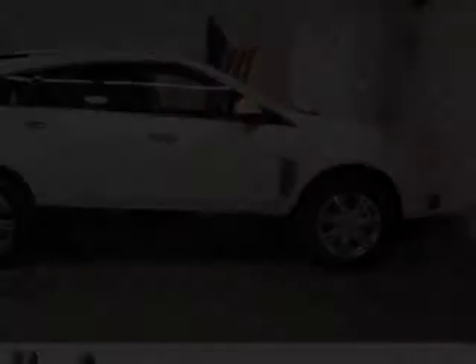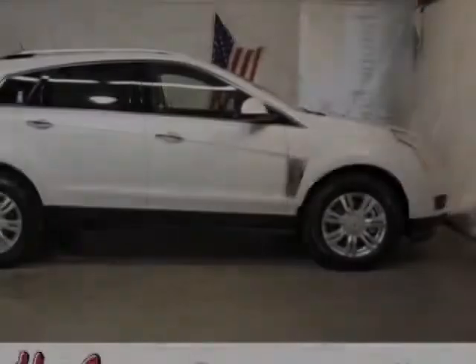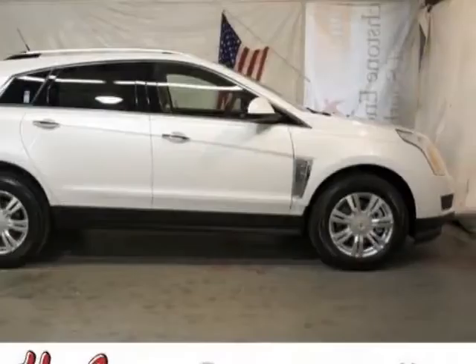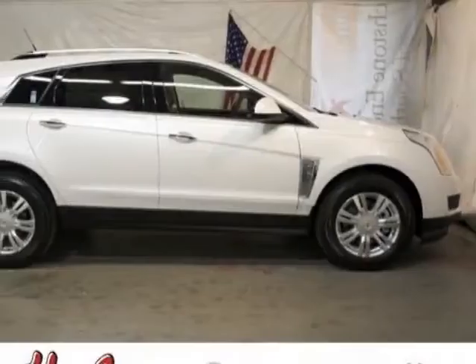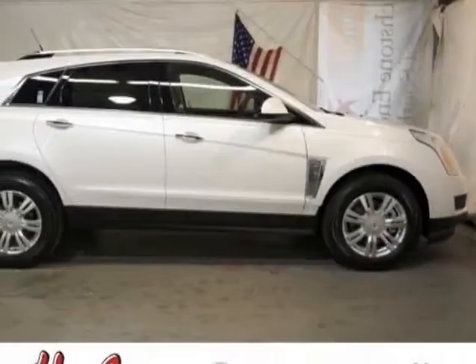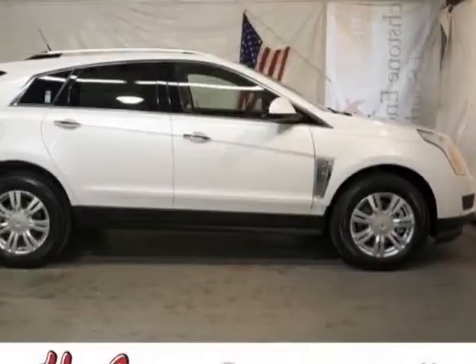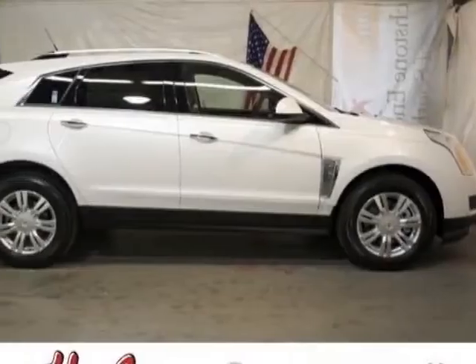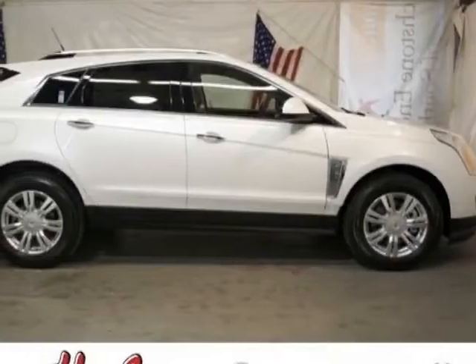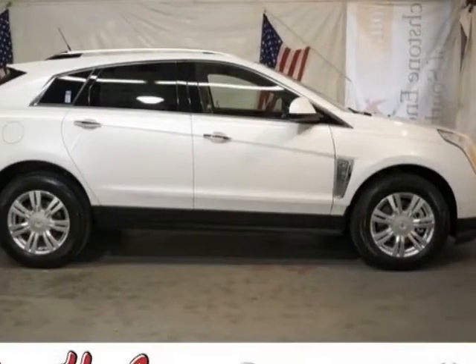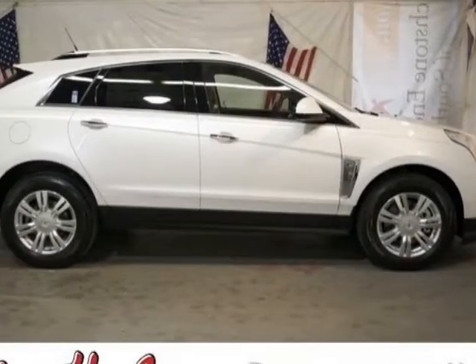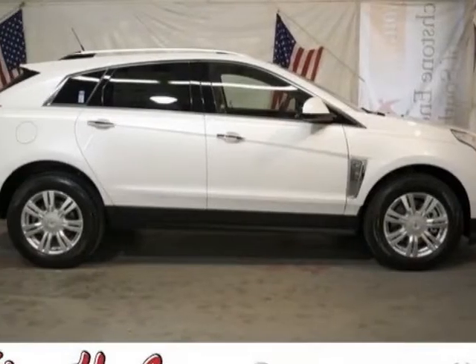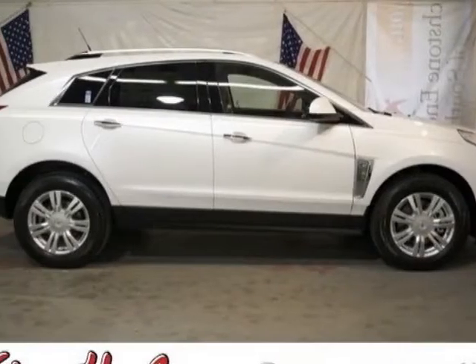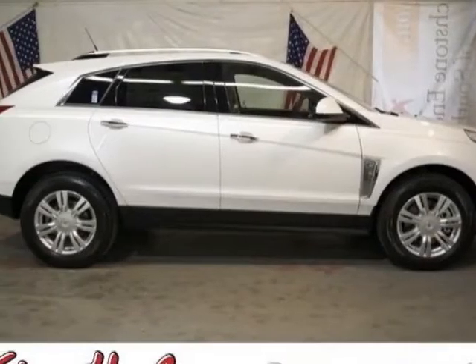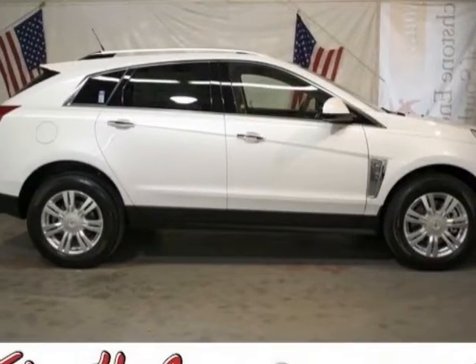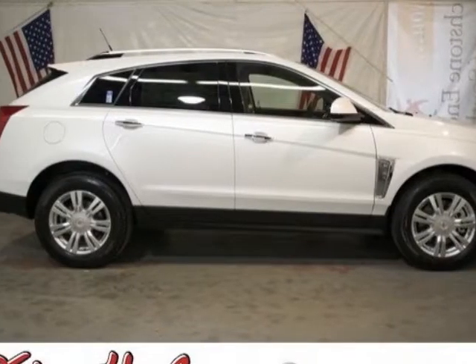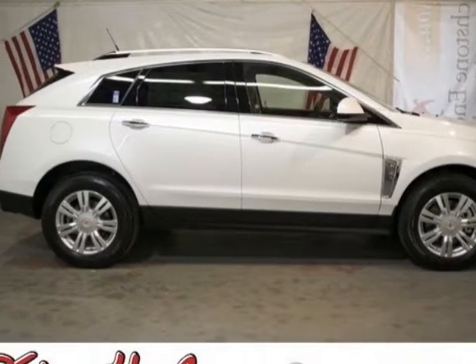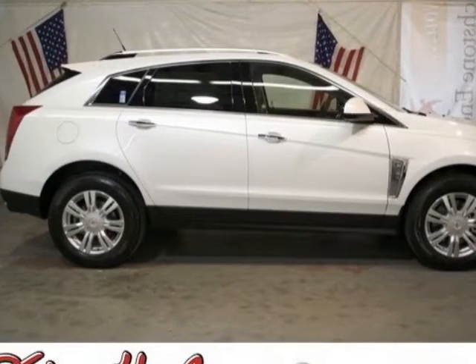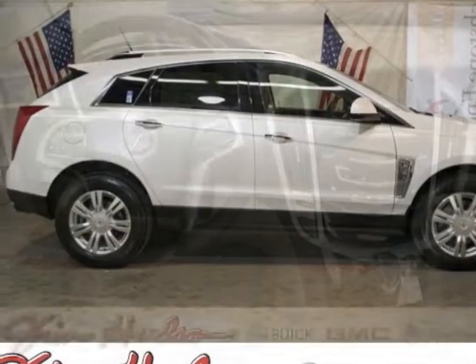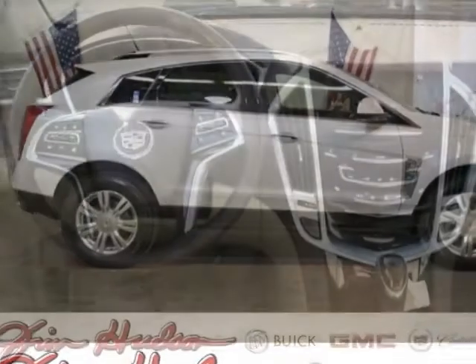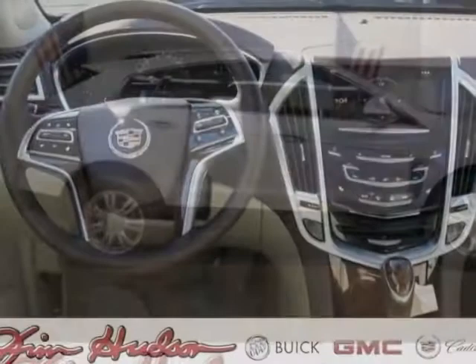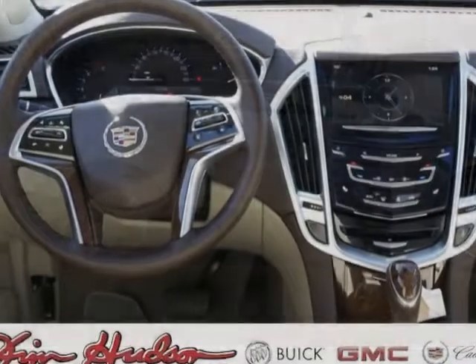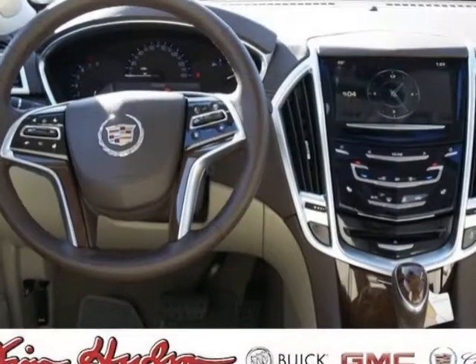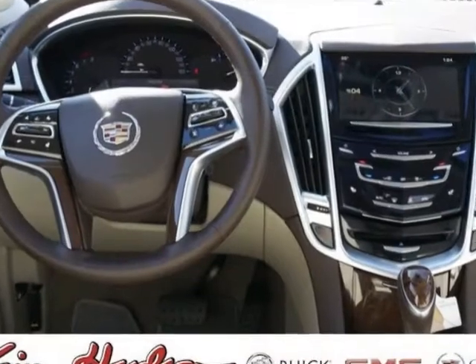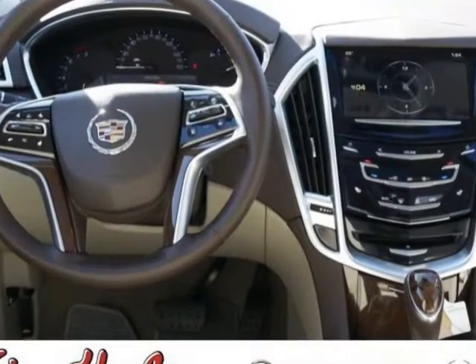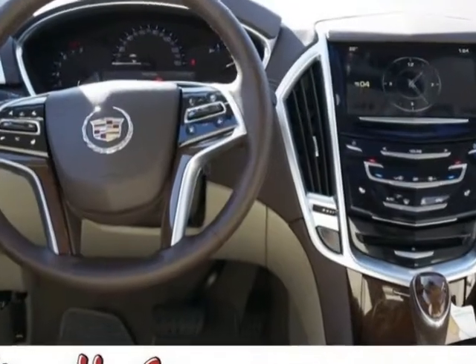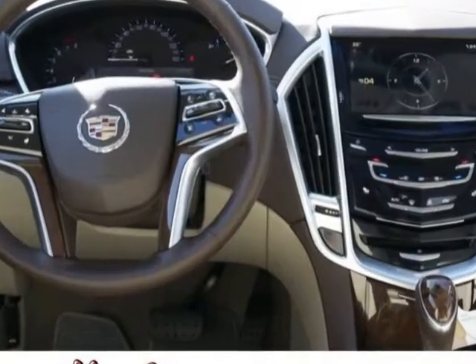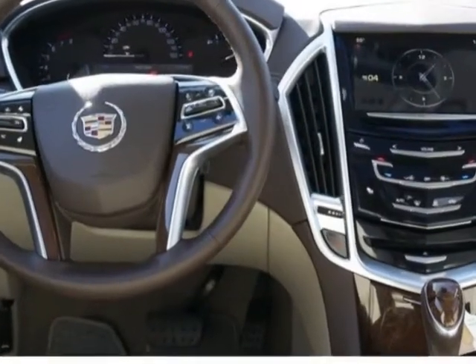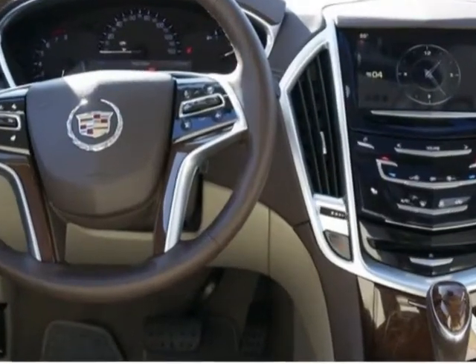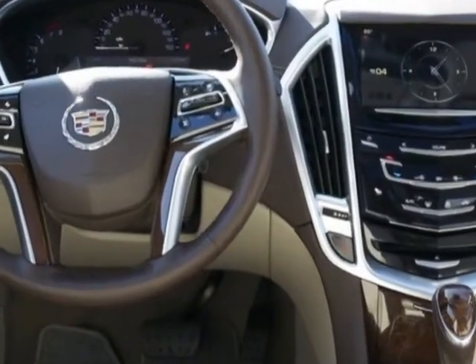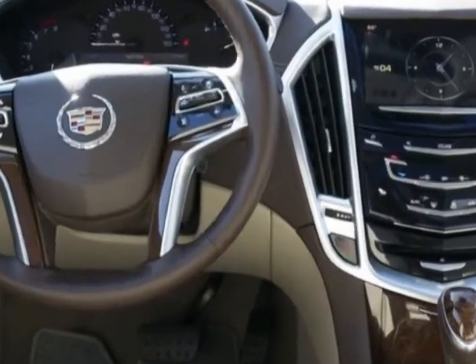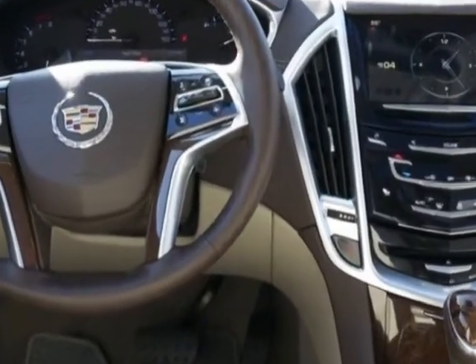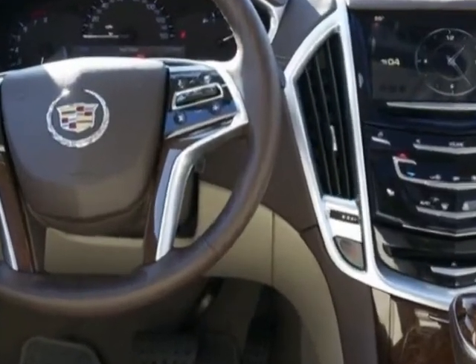Come take a look at this new 2013 Cadillac SRX. For your protection, this vehicle has a full factory warranty.